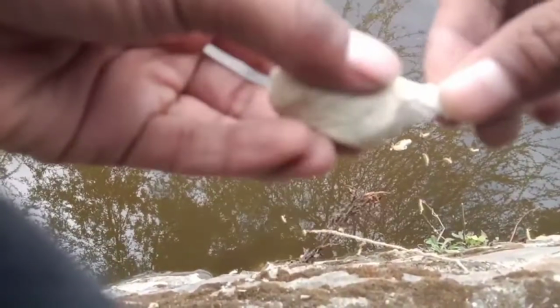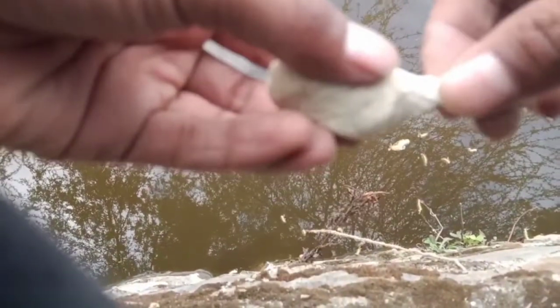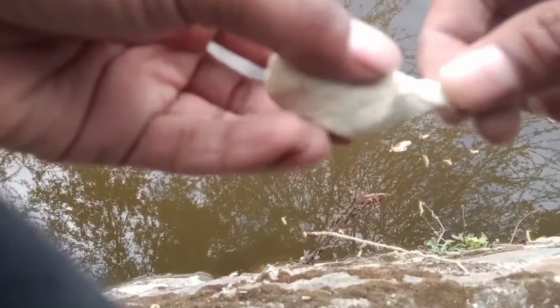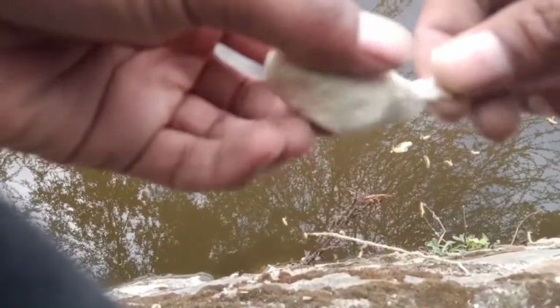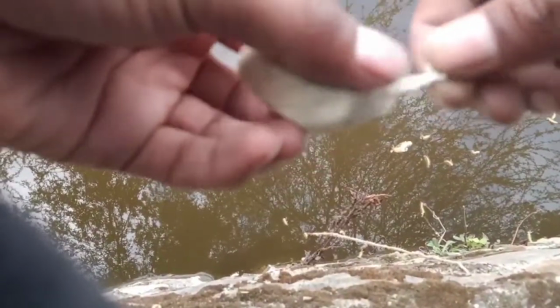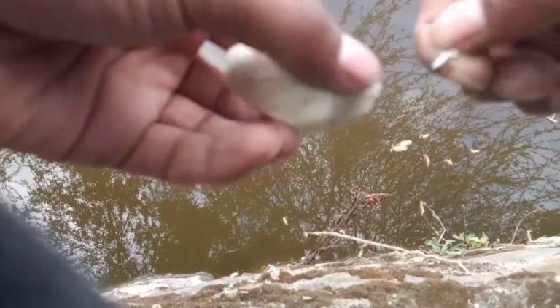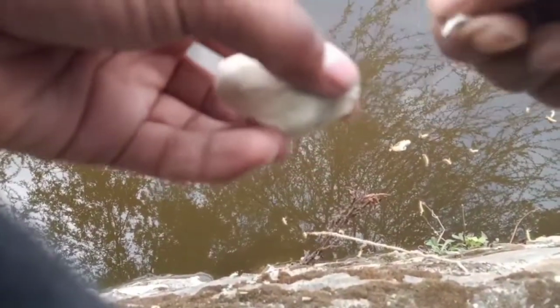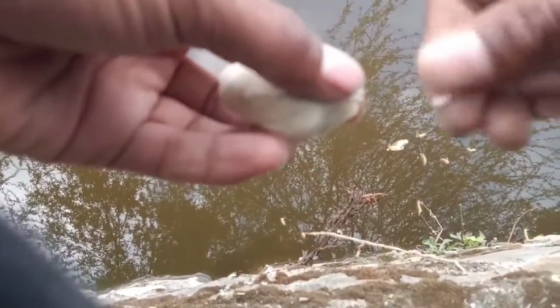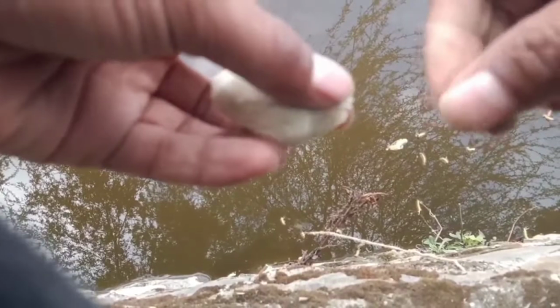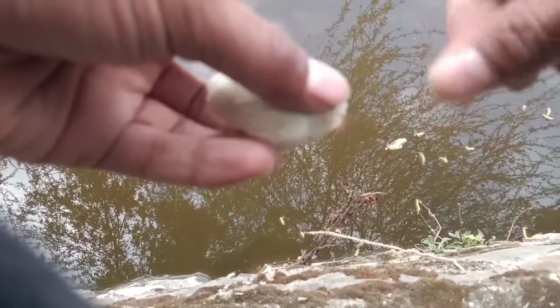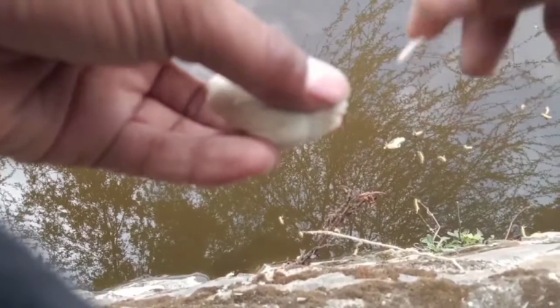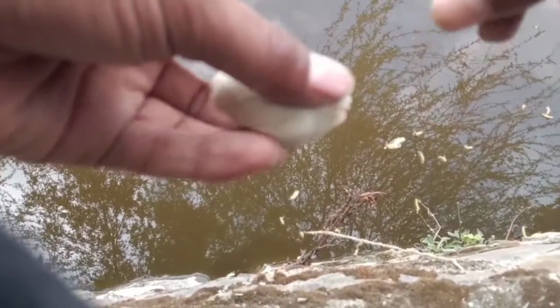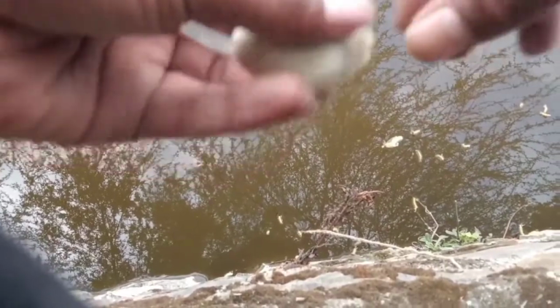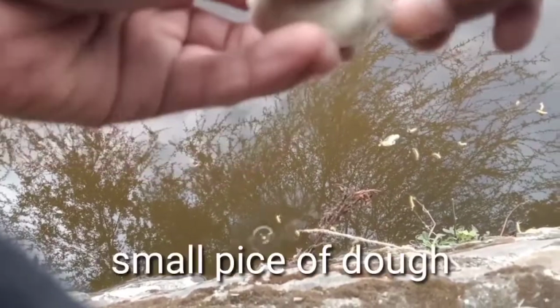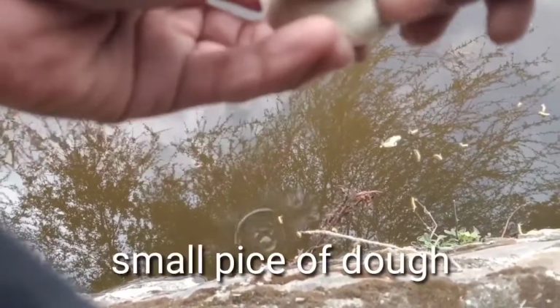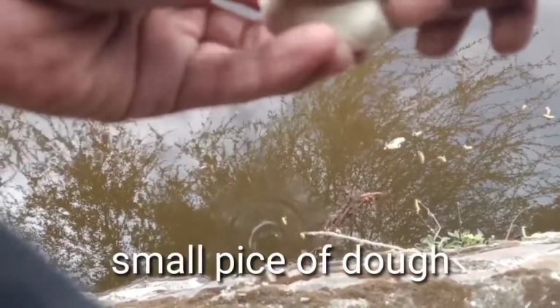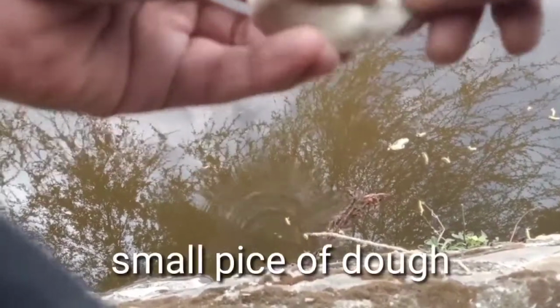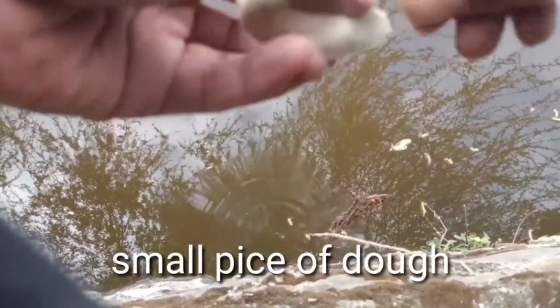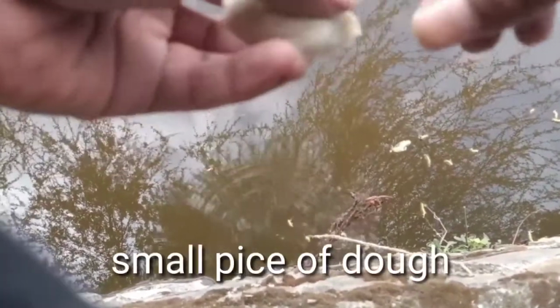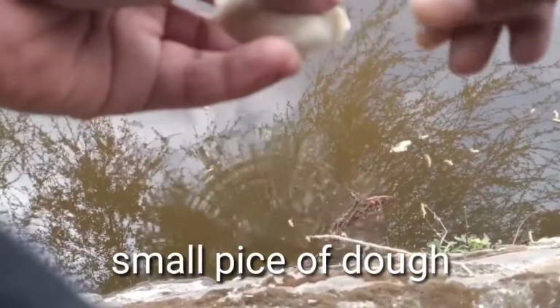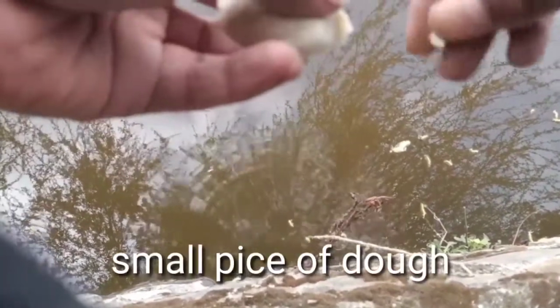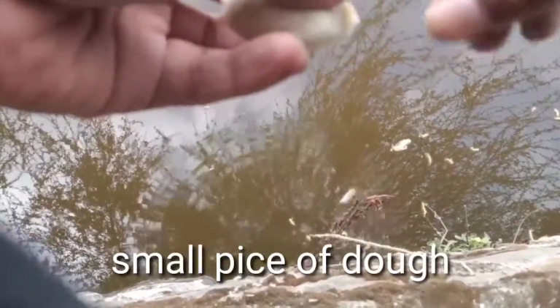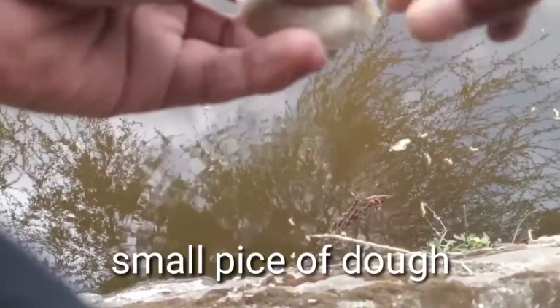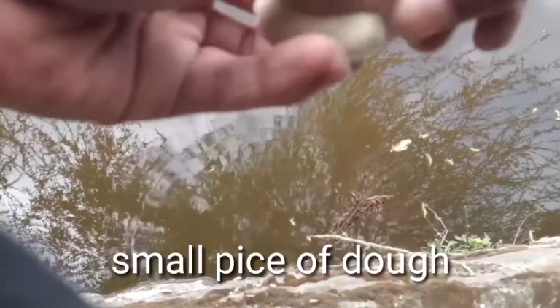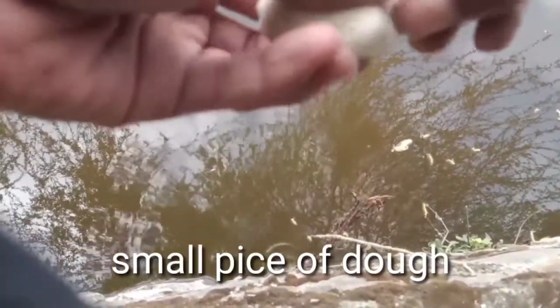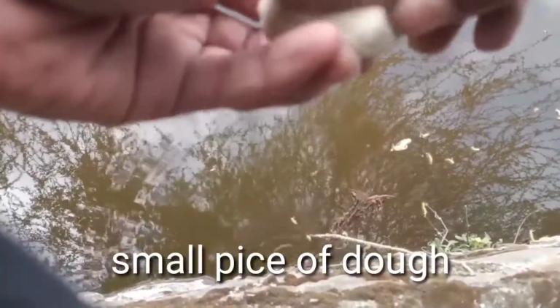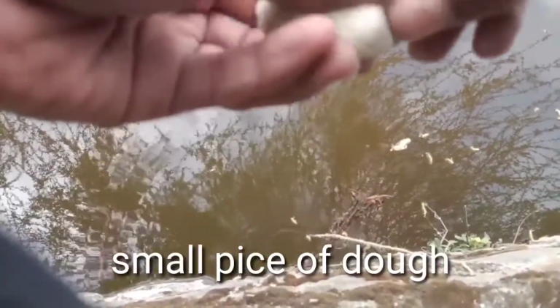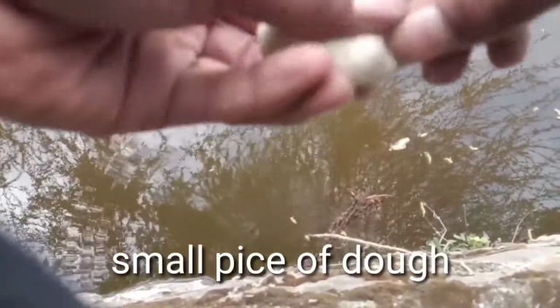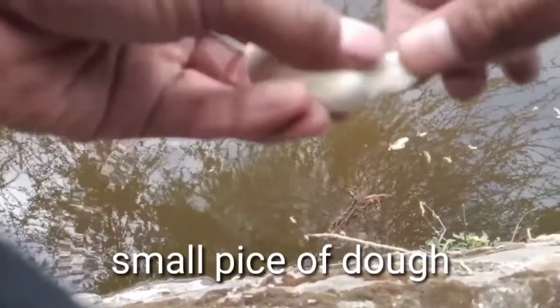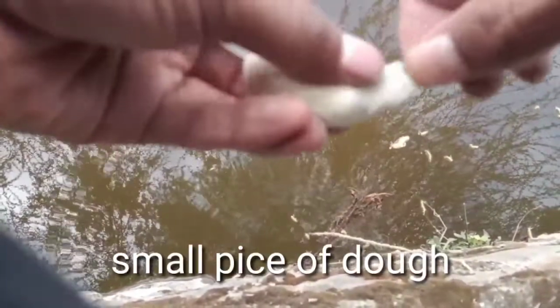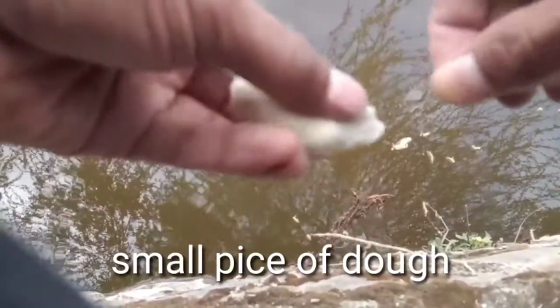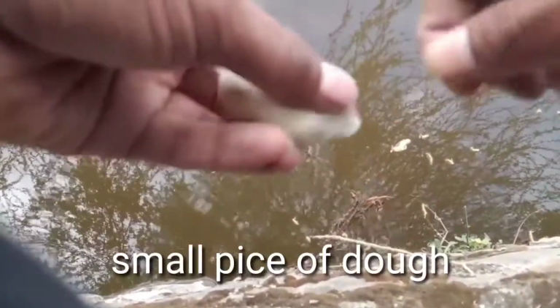Small pieces of dough — fish really love these small pieces of dough.